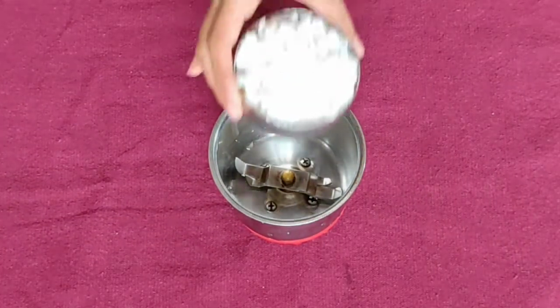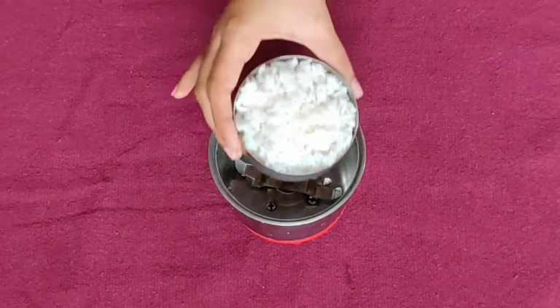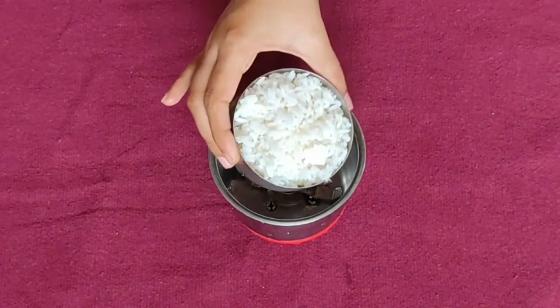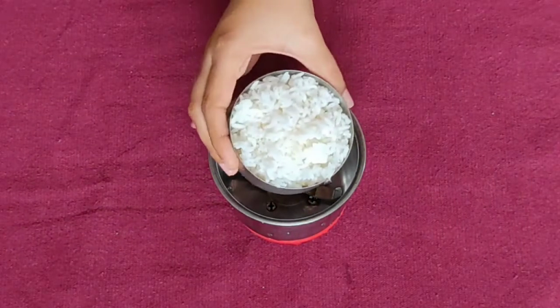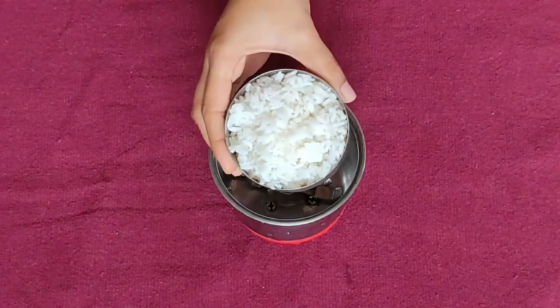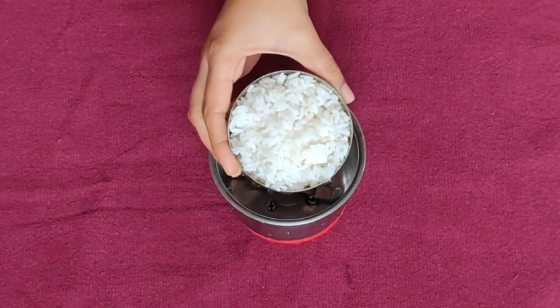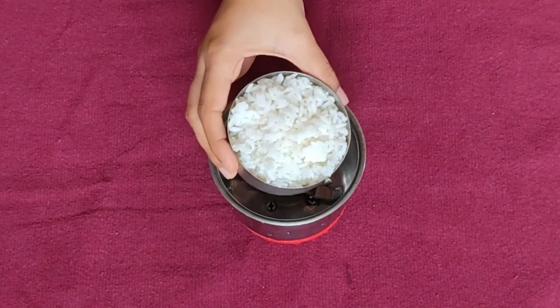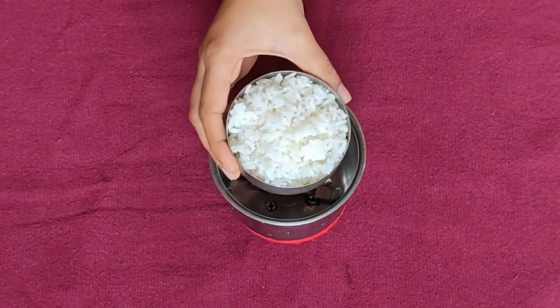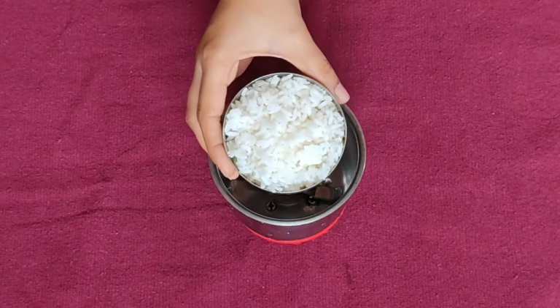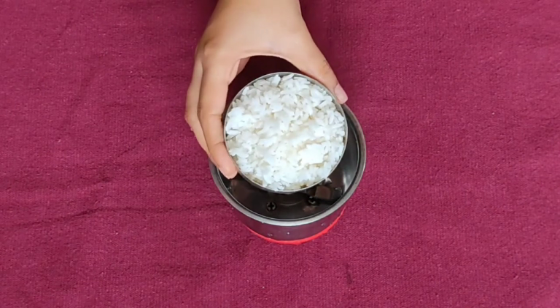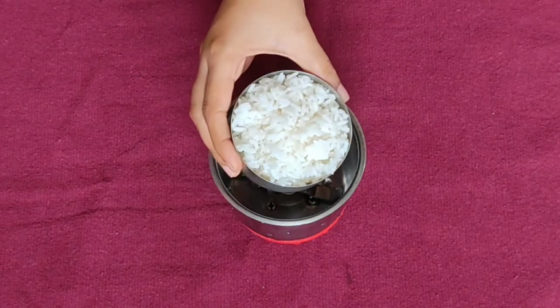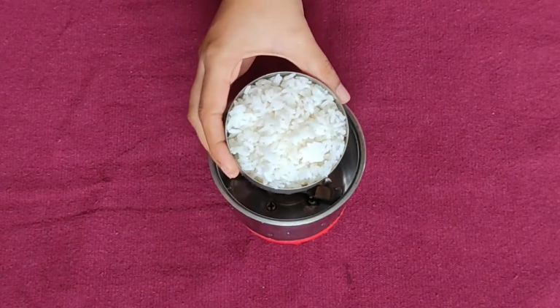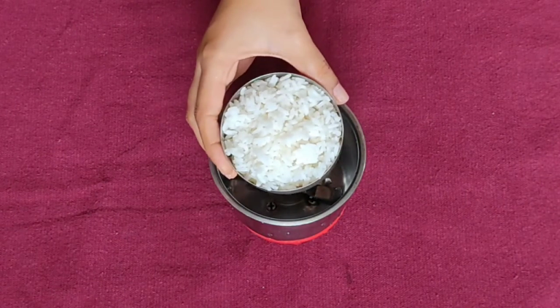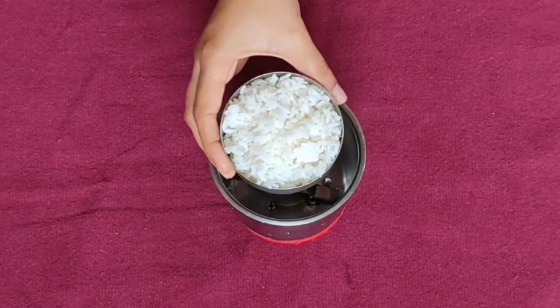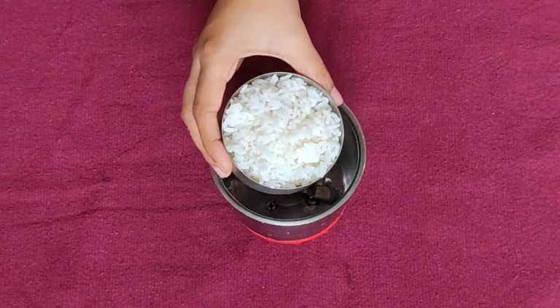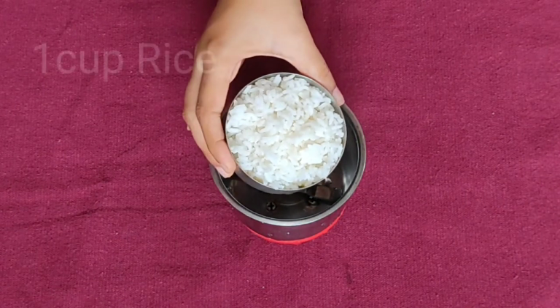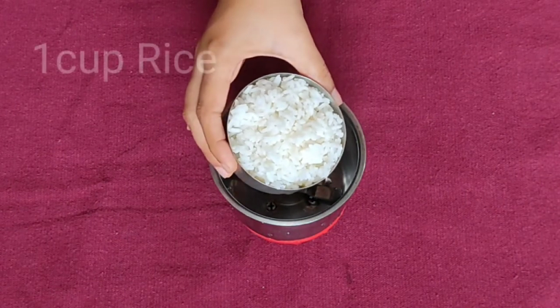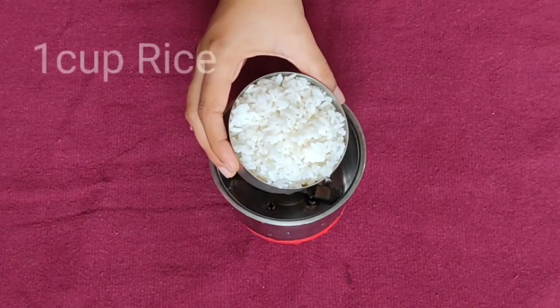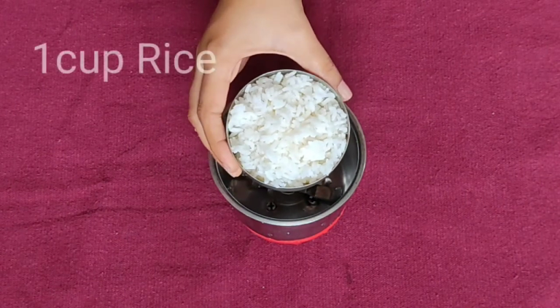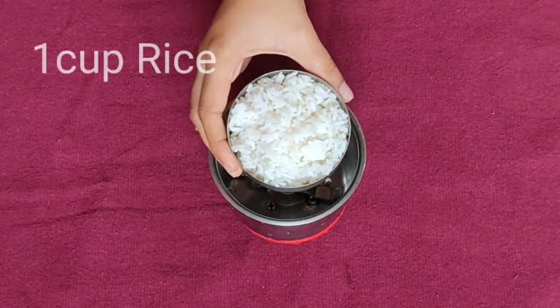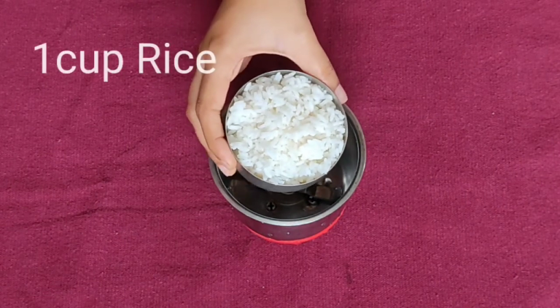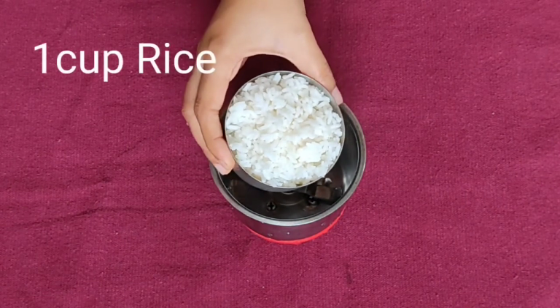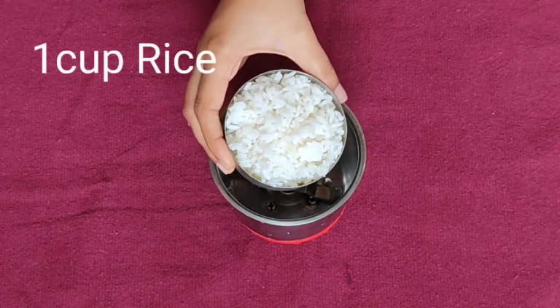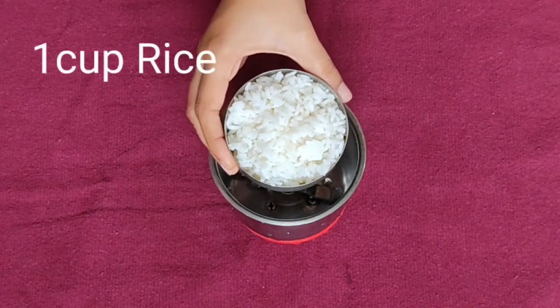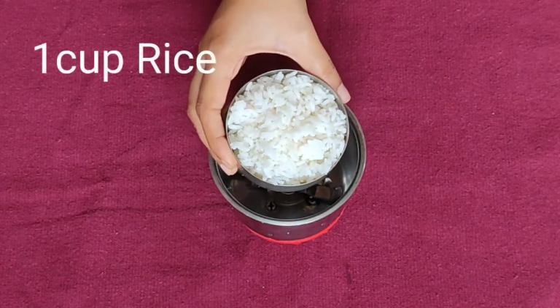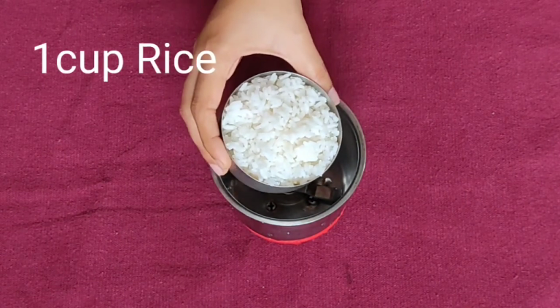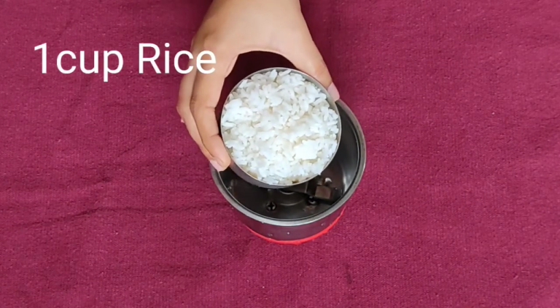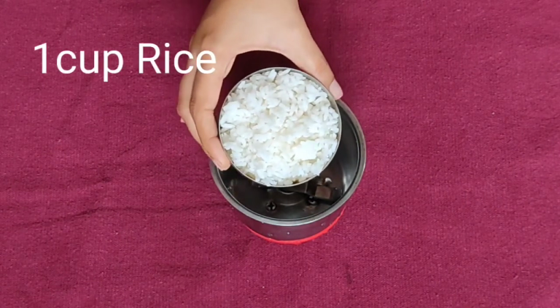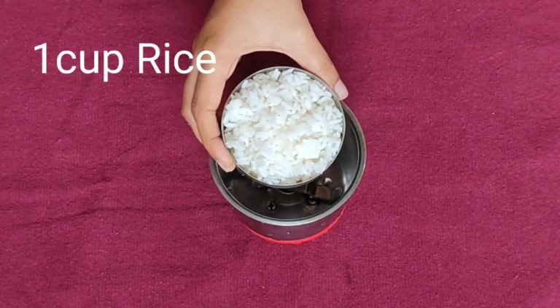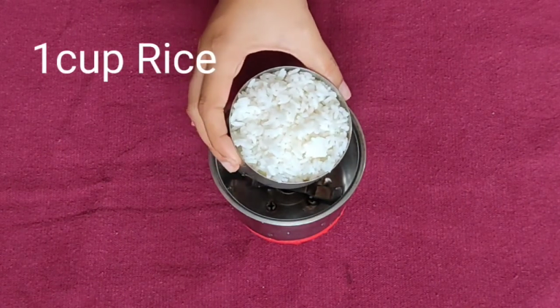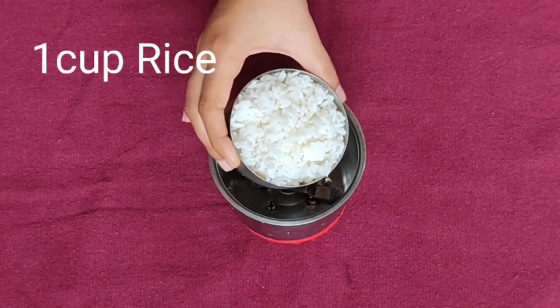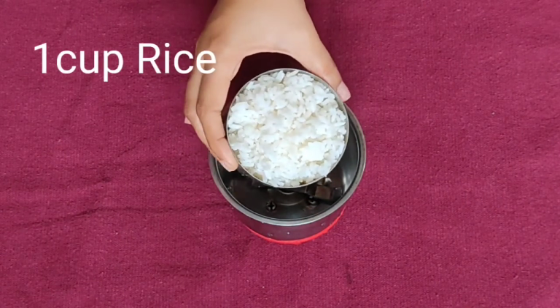I'm going to use a mixing jar, a bowl, and a cup.